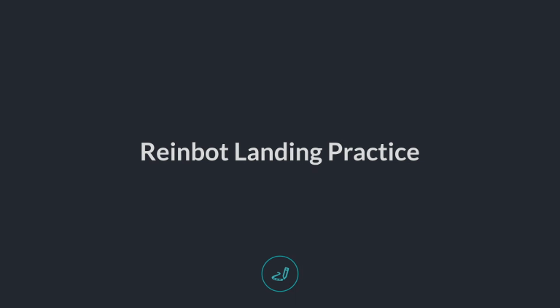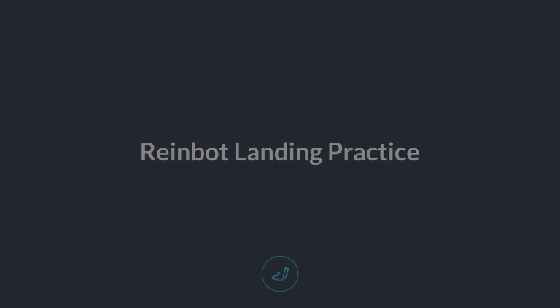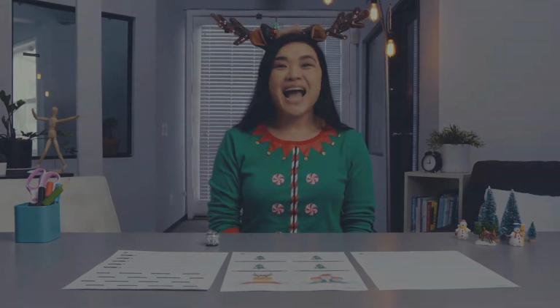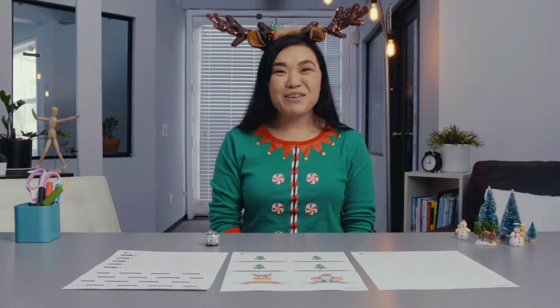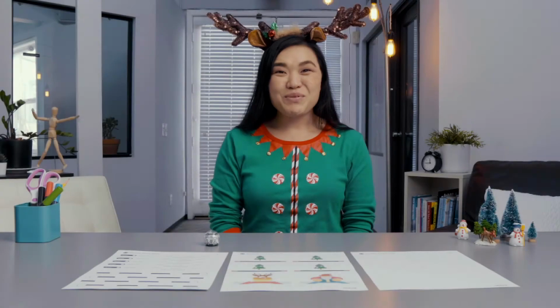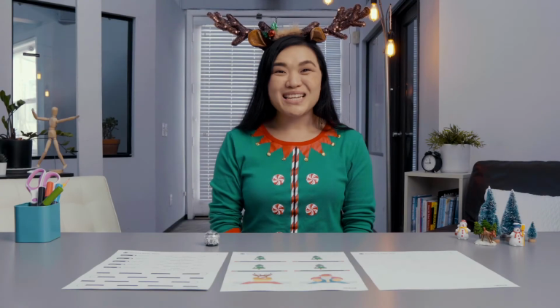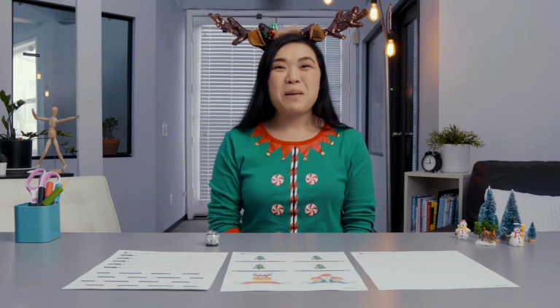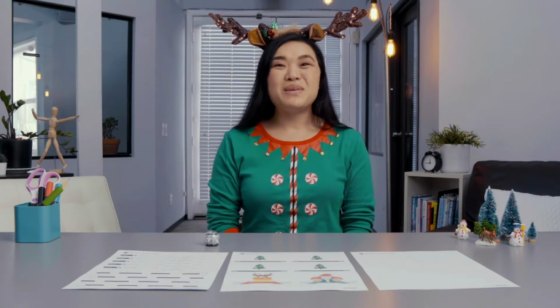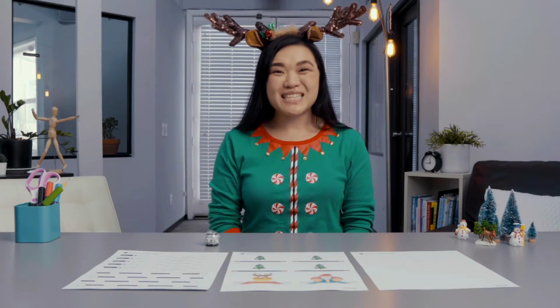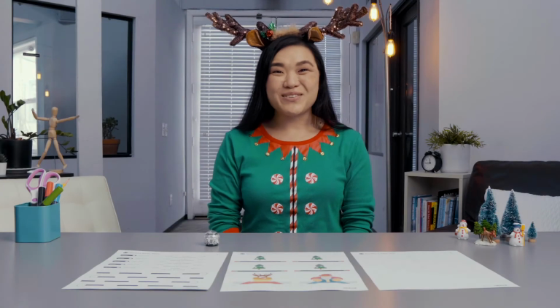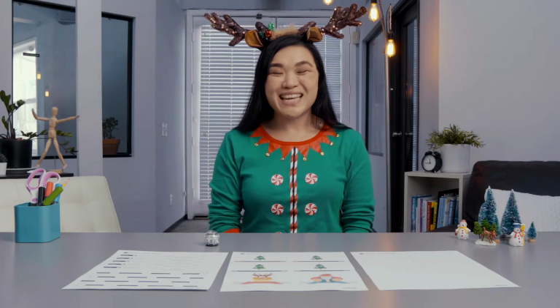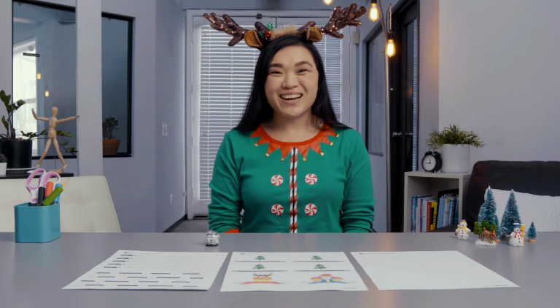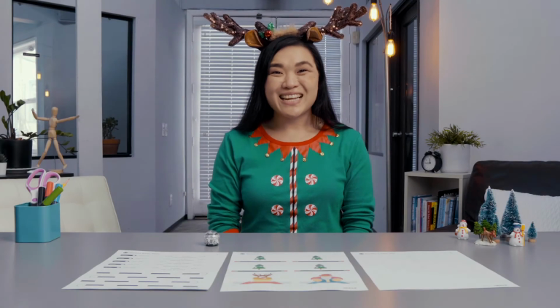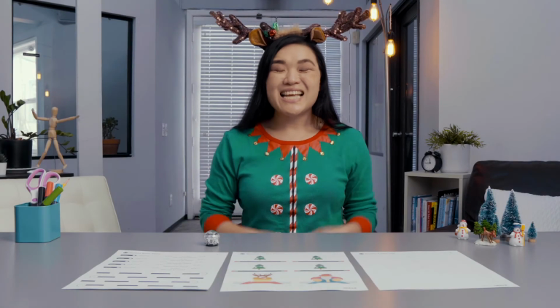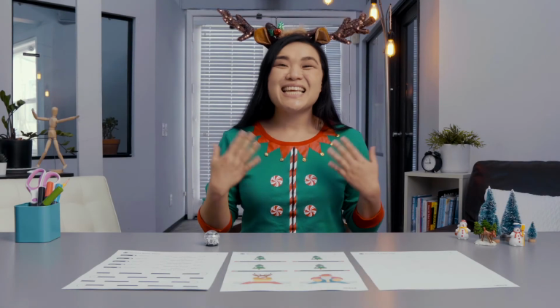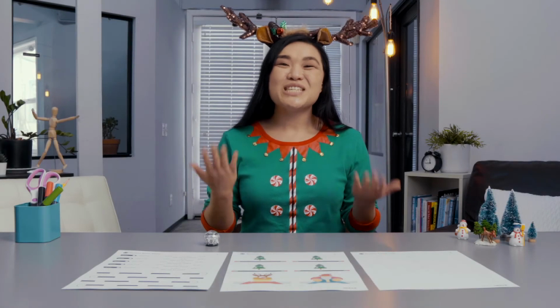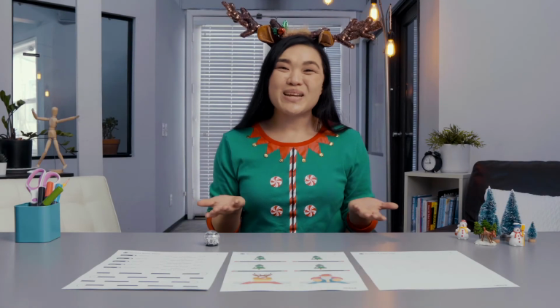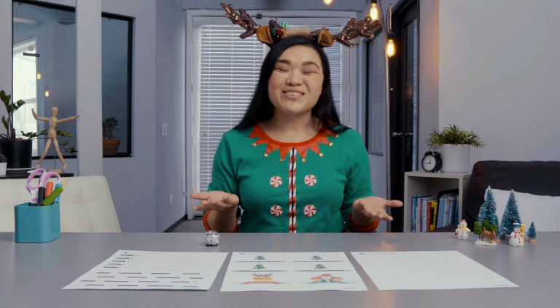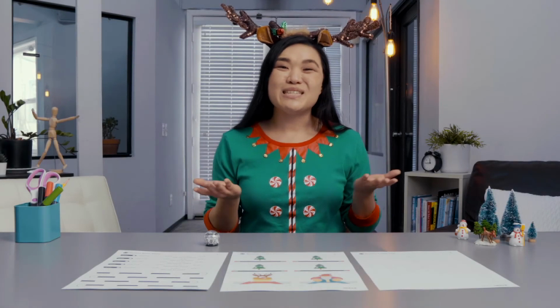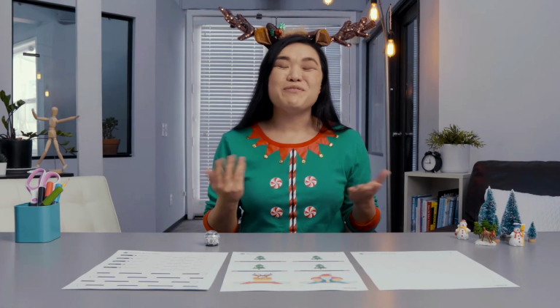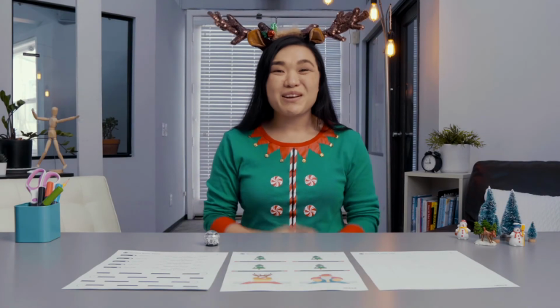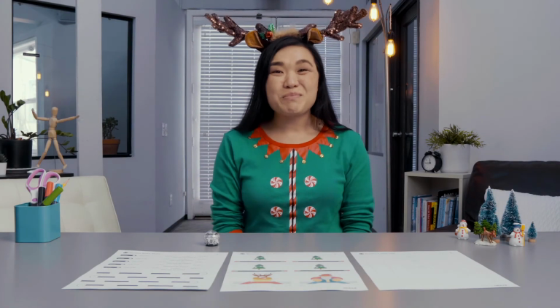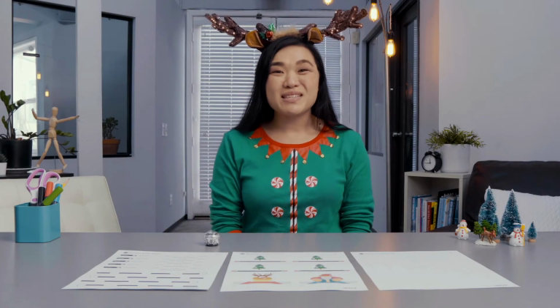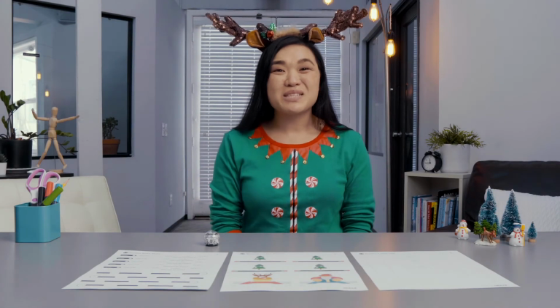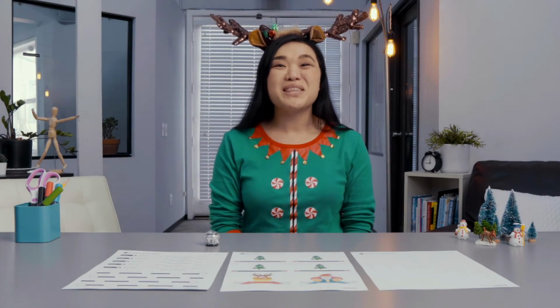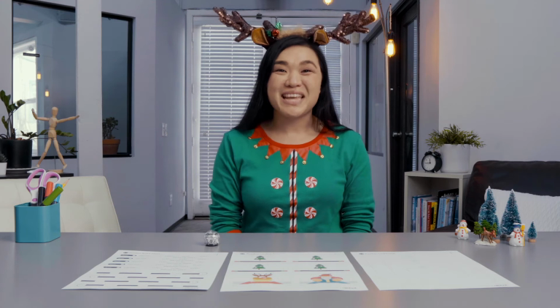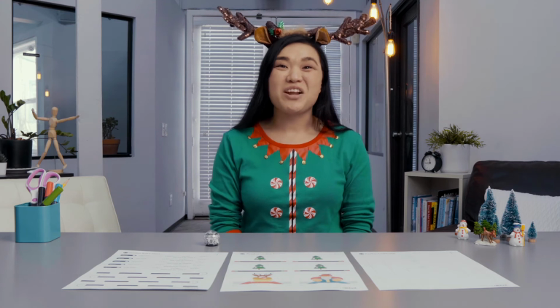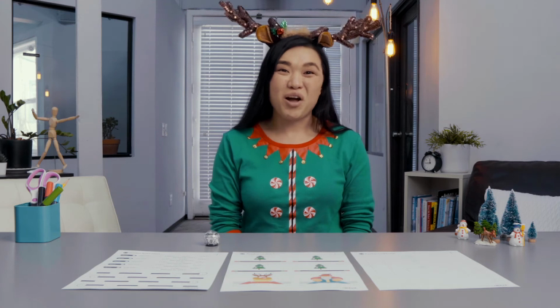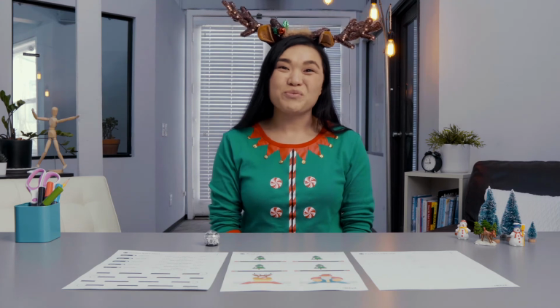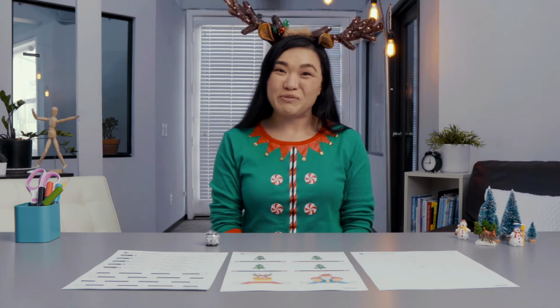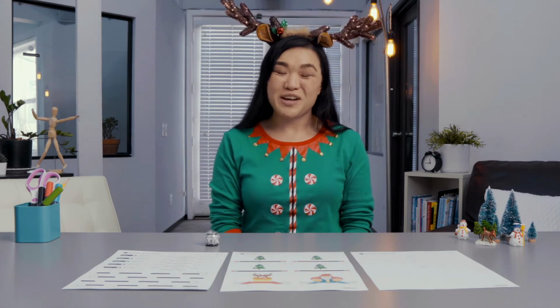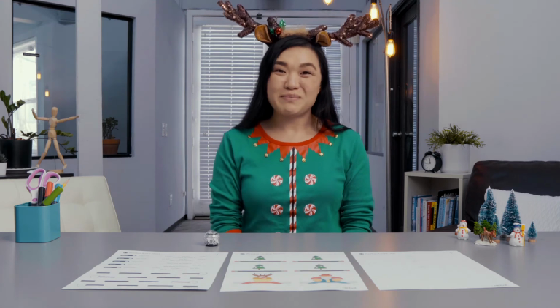Hi everyone, Ms. Tui here. Santa's reindeer needs to be very precise when landing on rooftops.